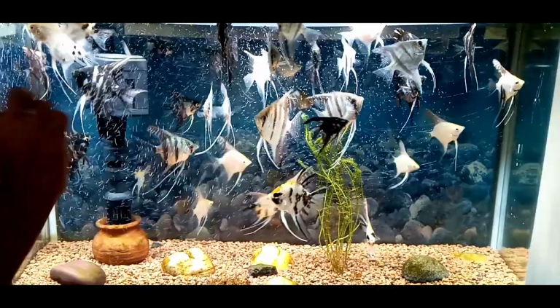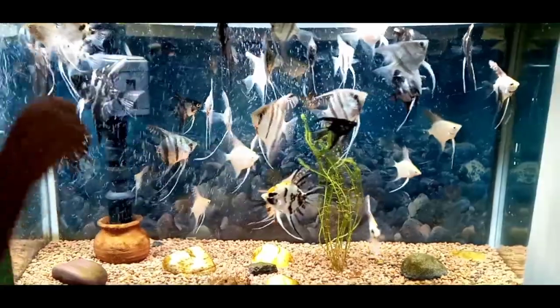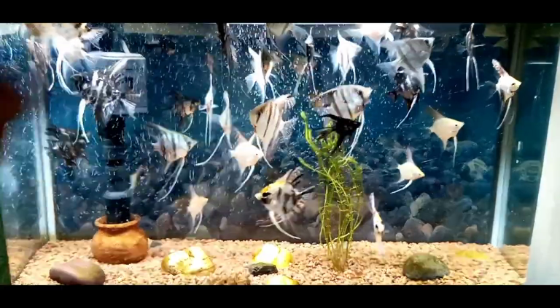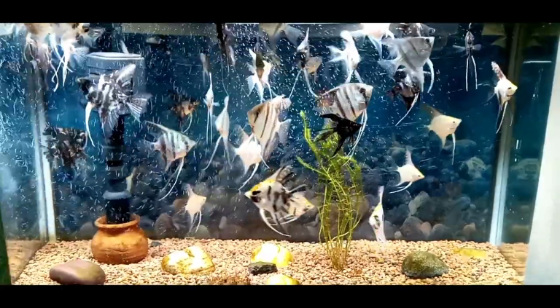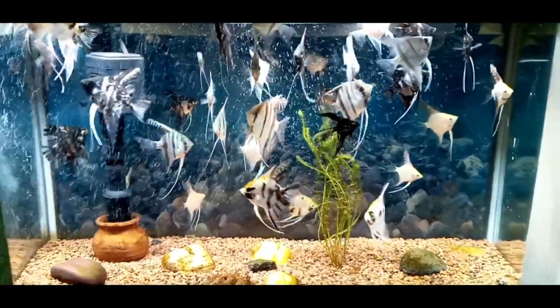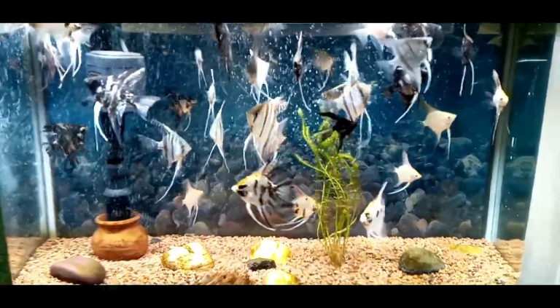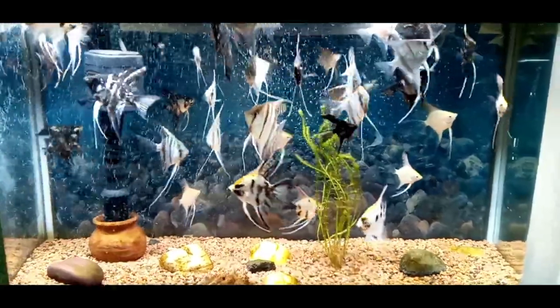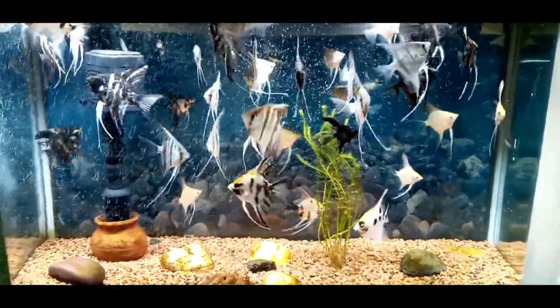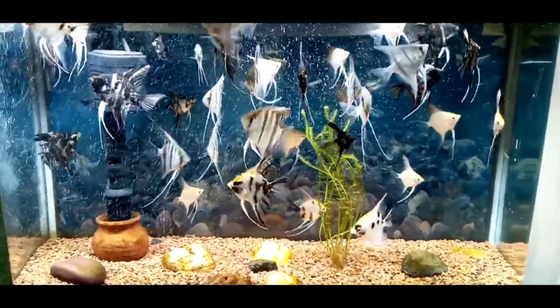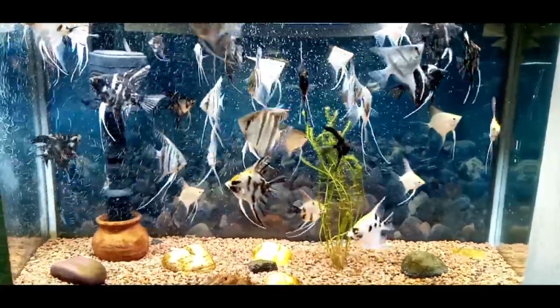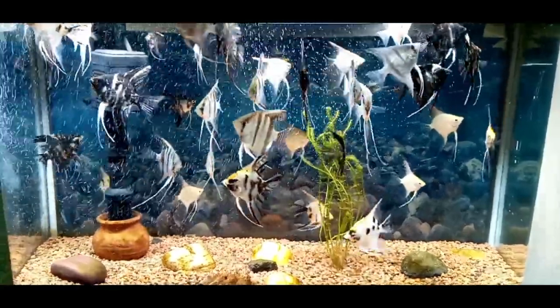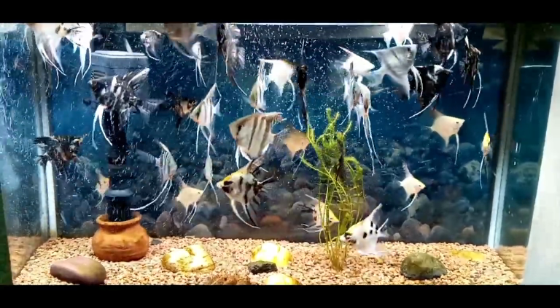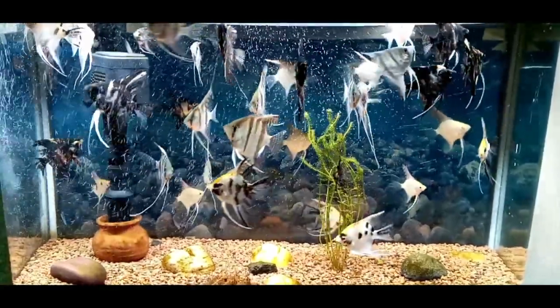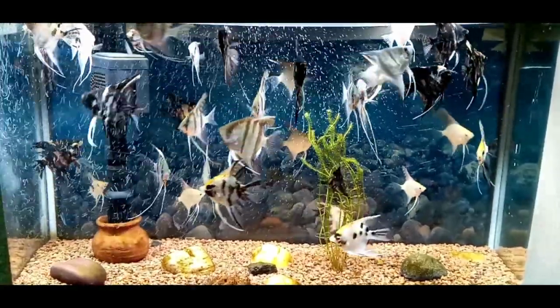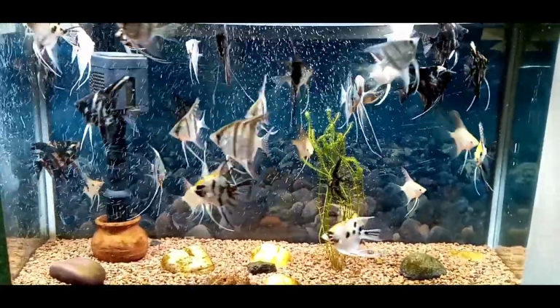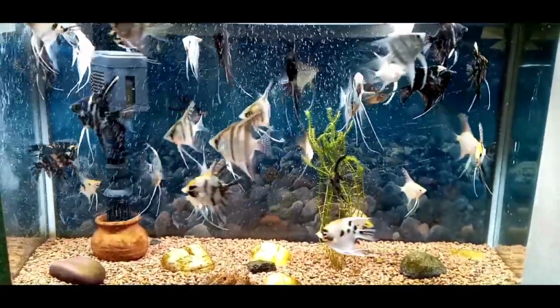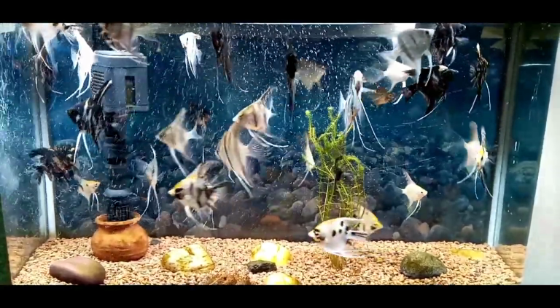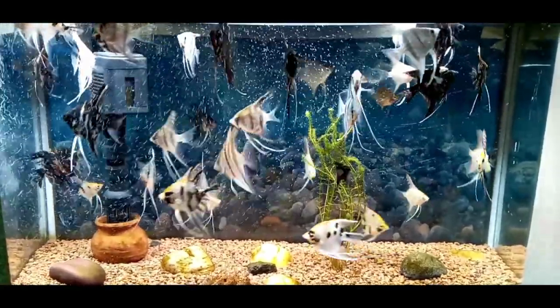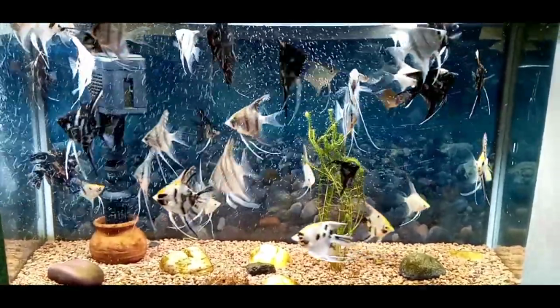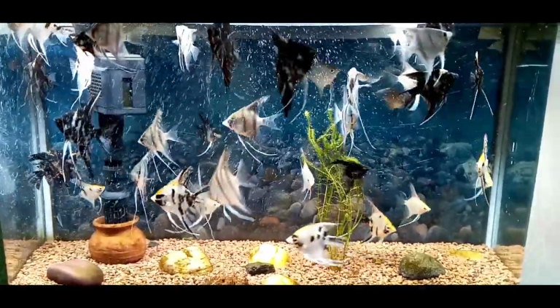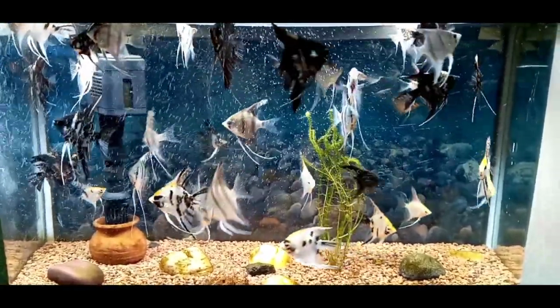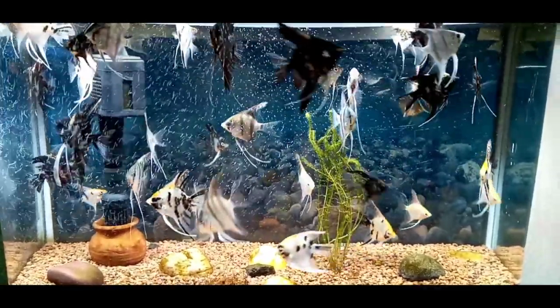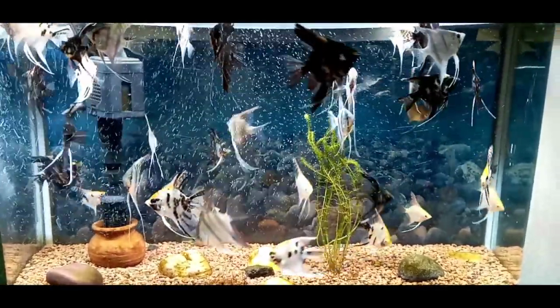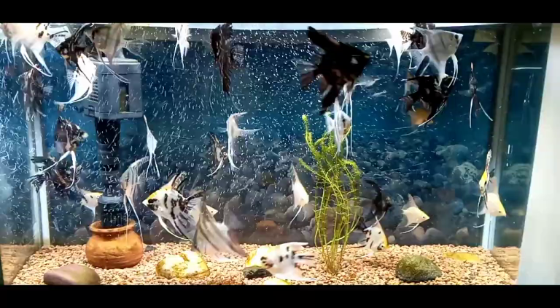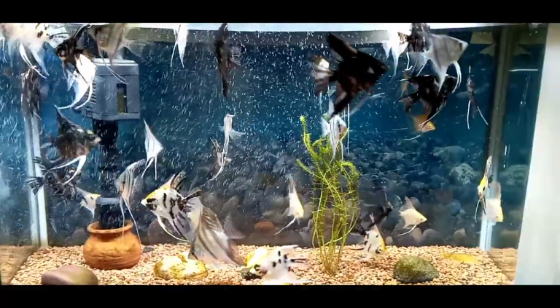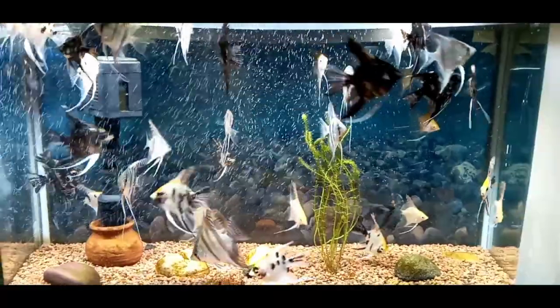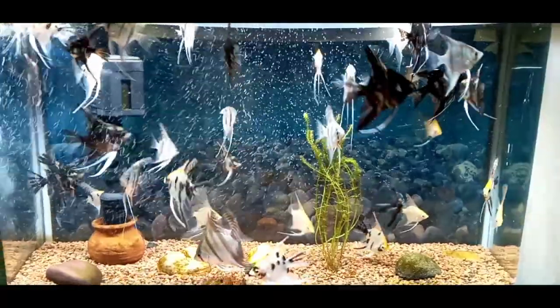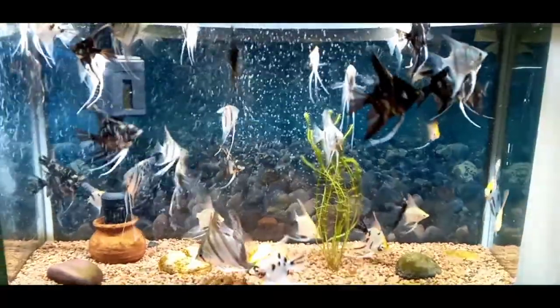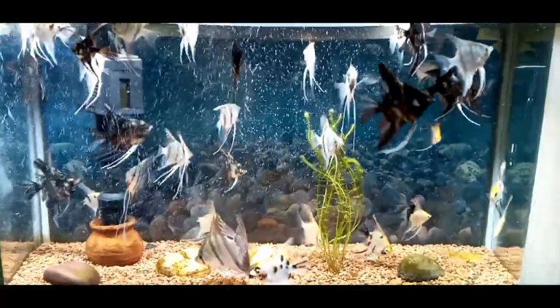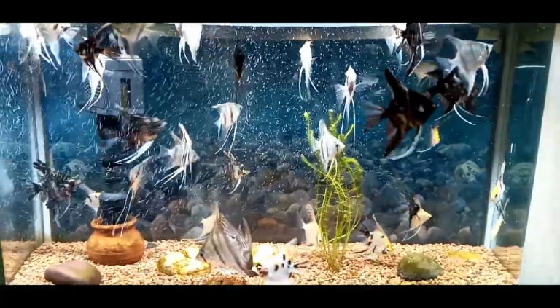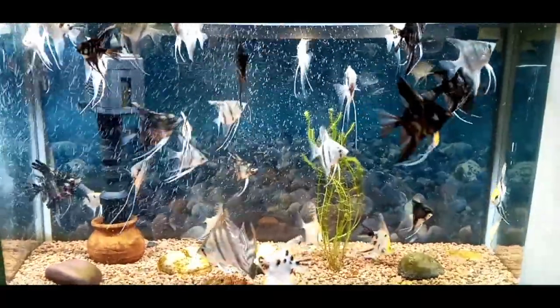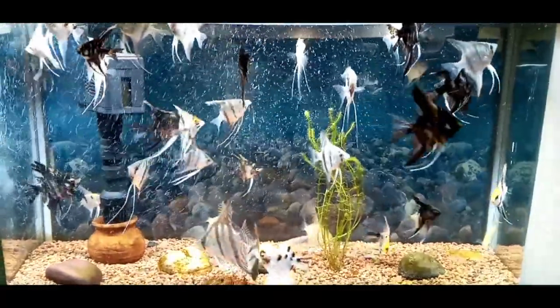Hi friends, welcome to Premier Plants. In this video, we will talk about two fish. First, we will talk about angelfish.